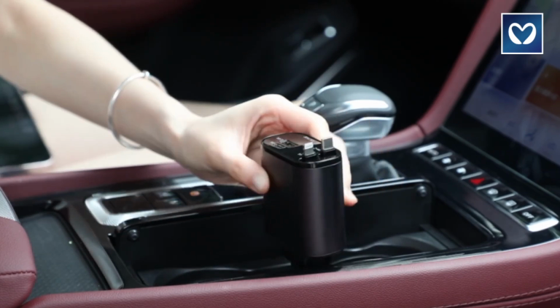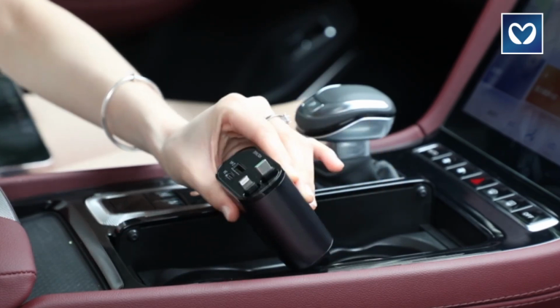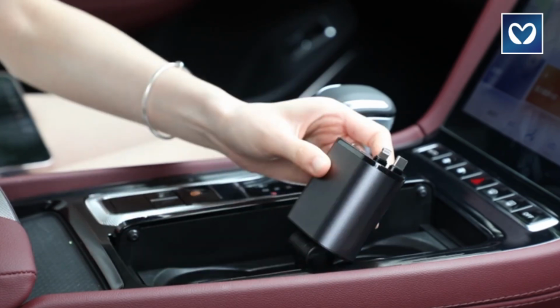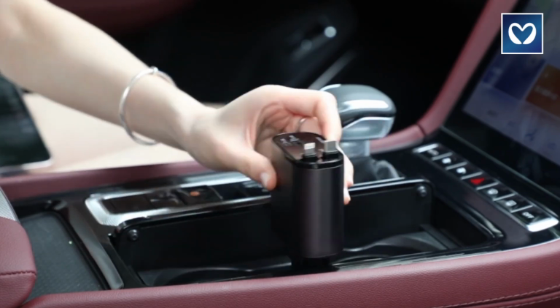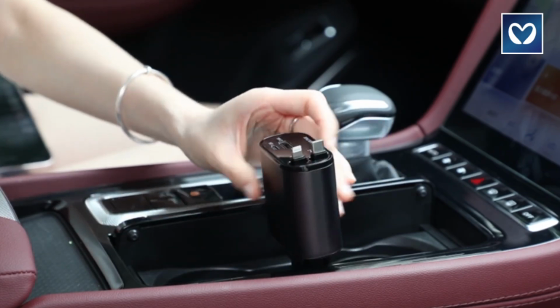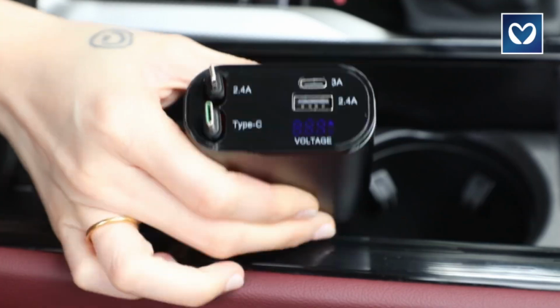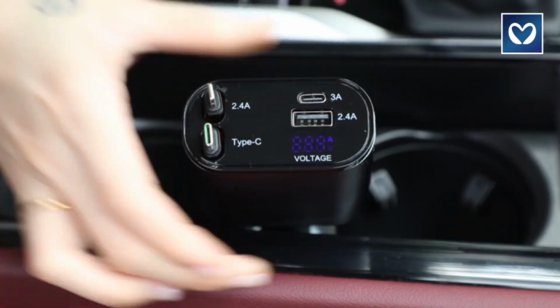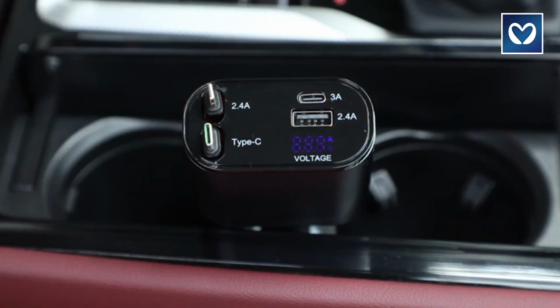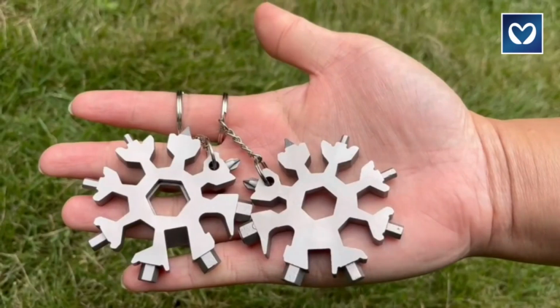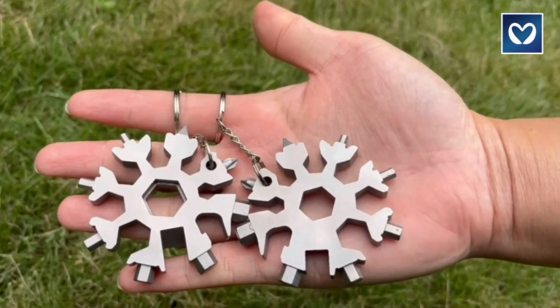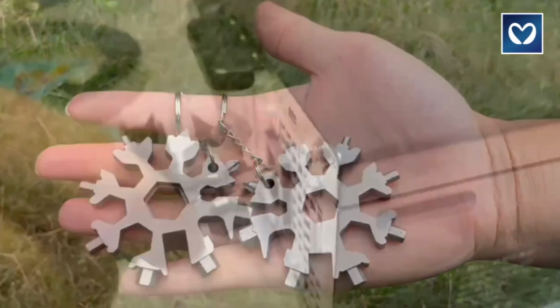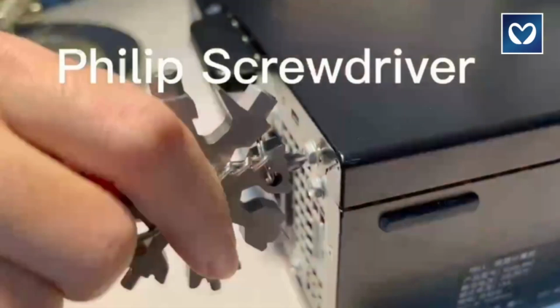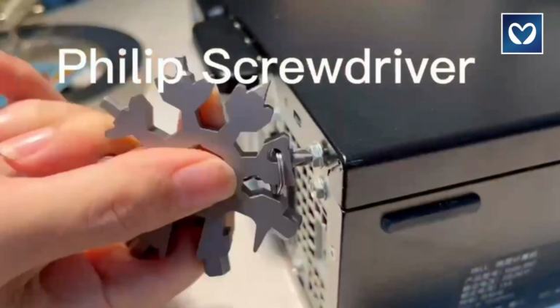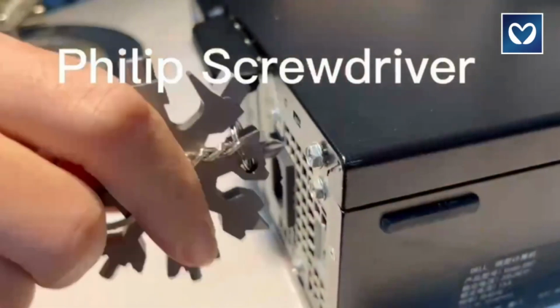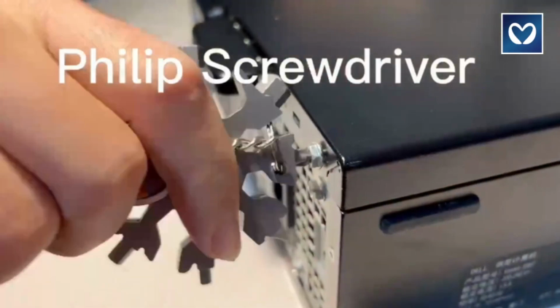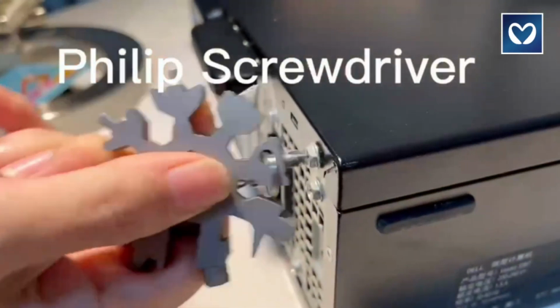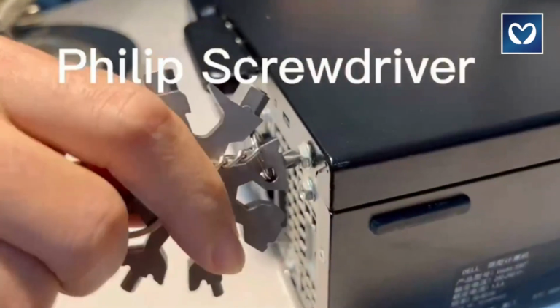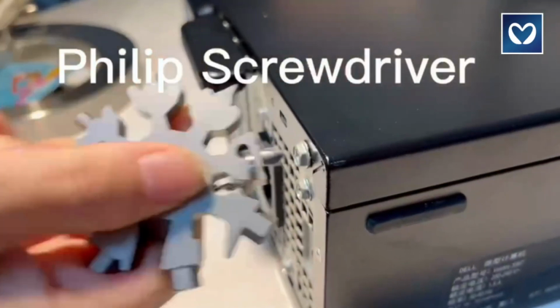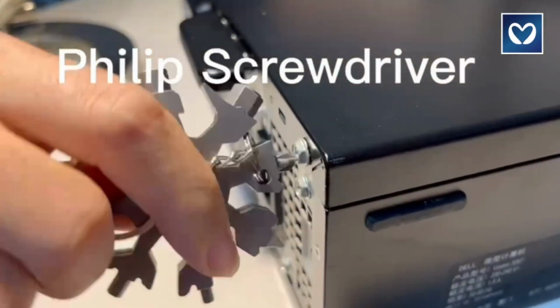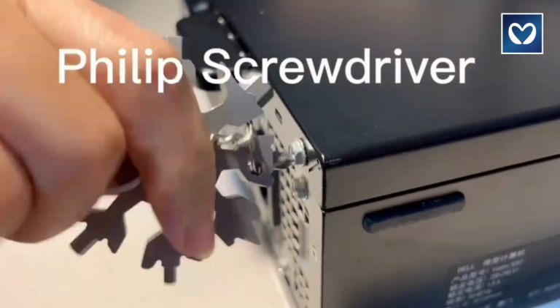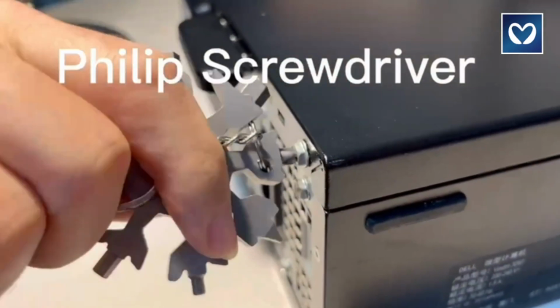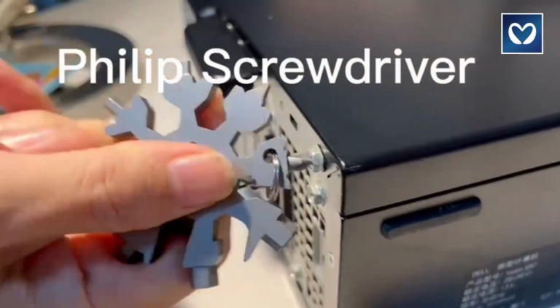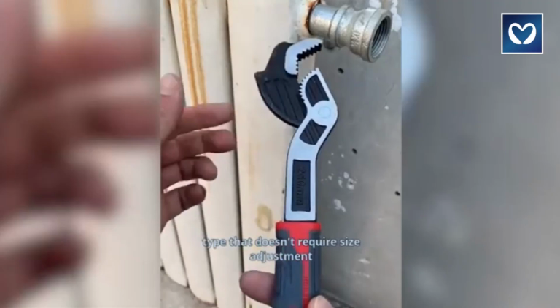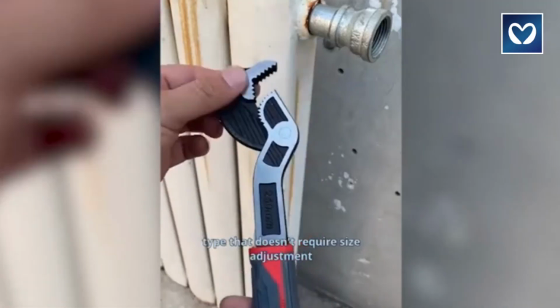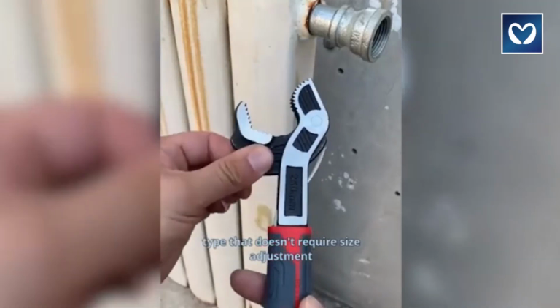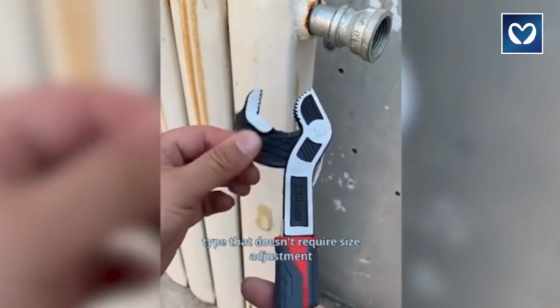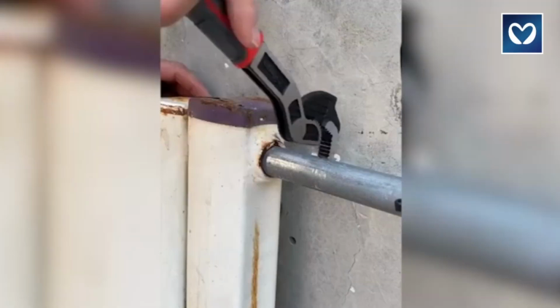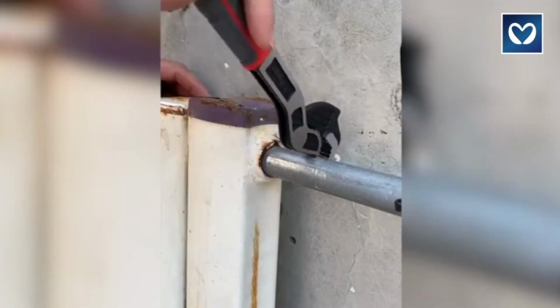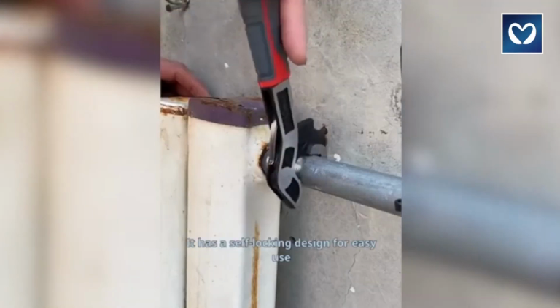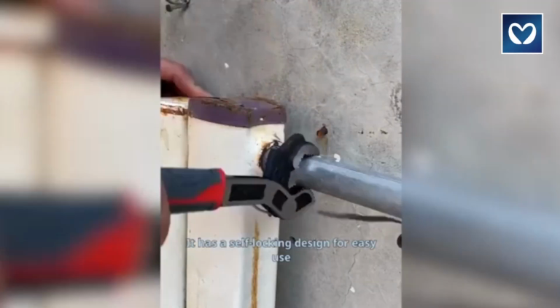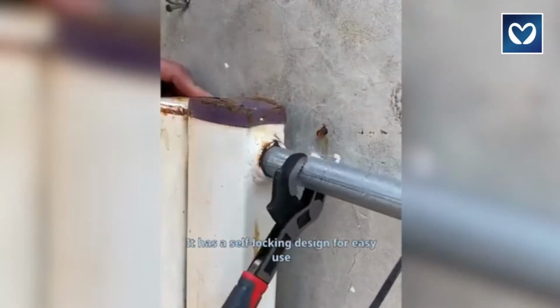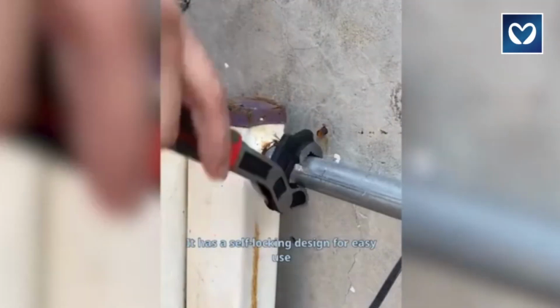Welcome back! We're bringing you another collection of the coolest gadgets.